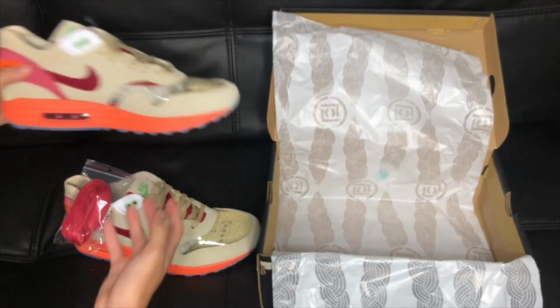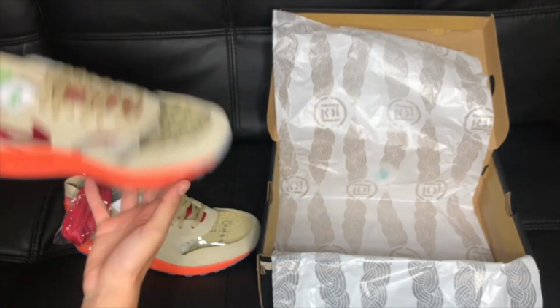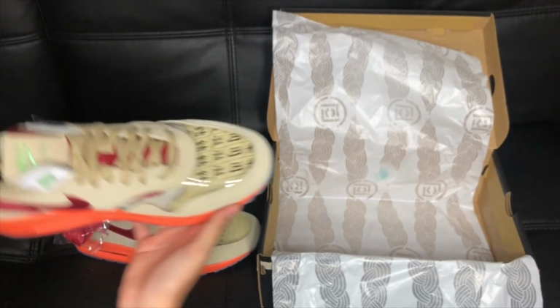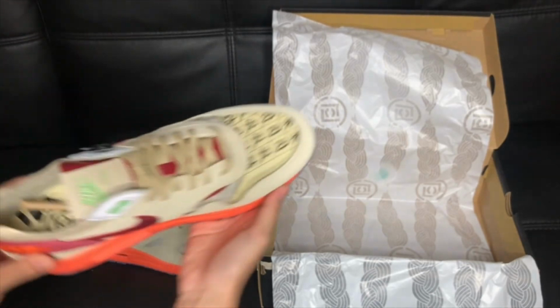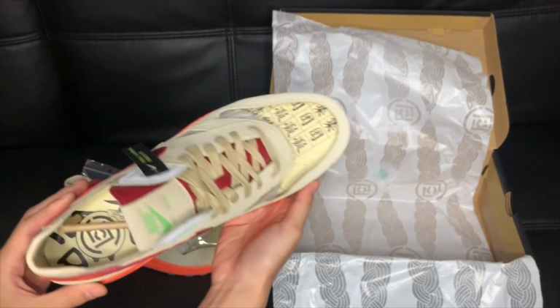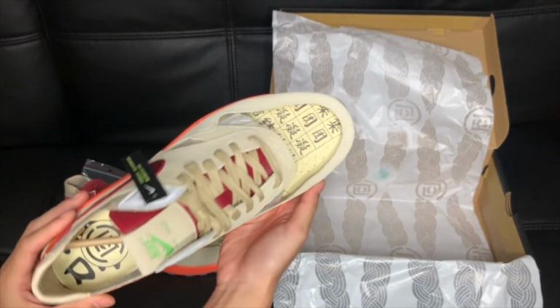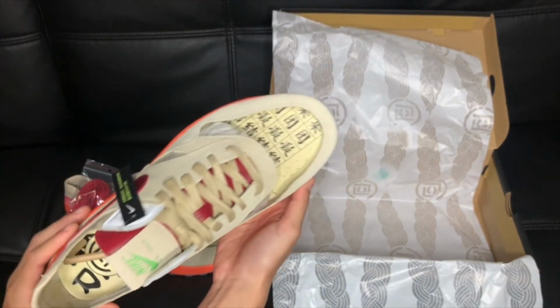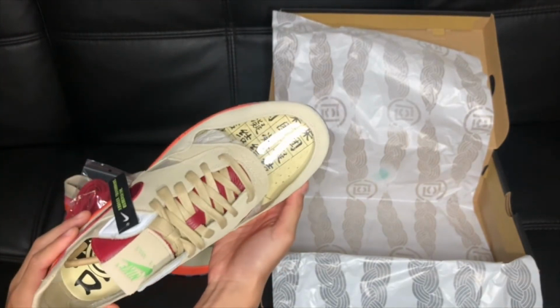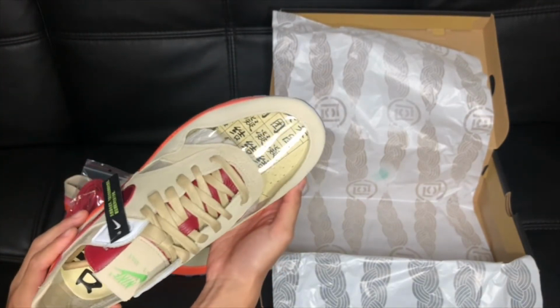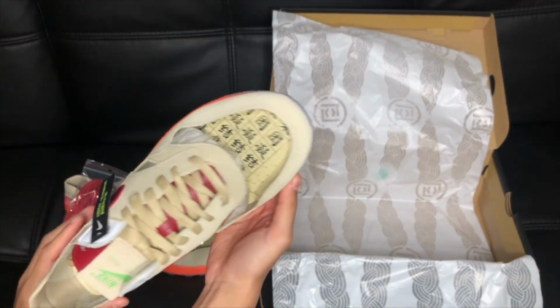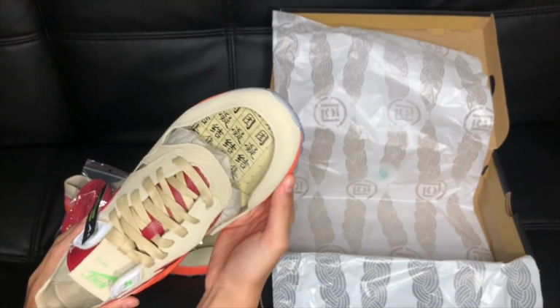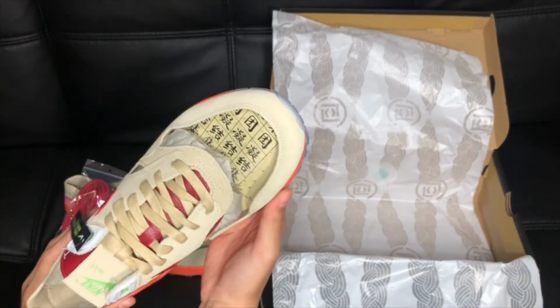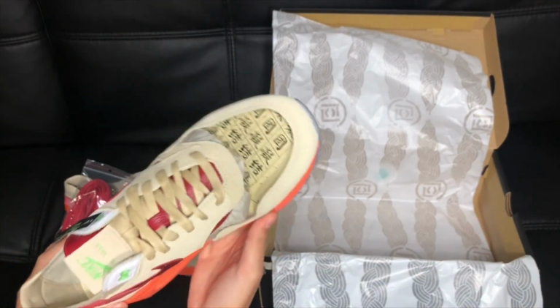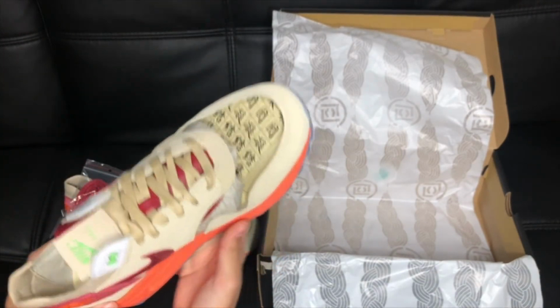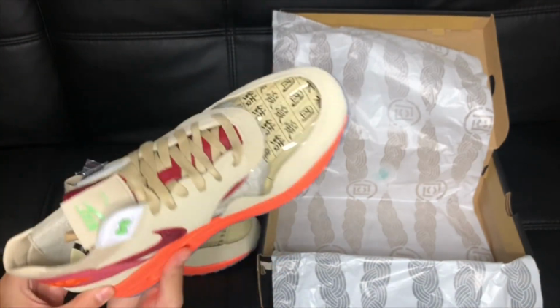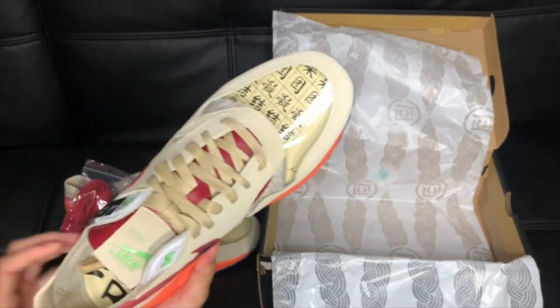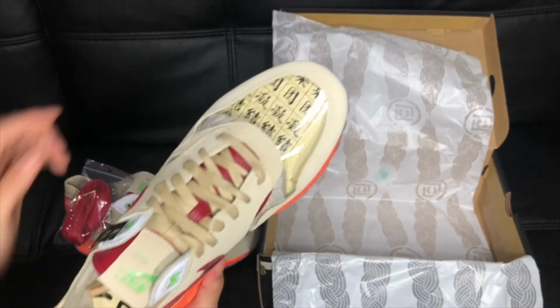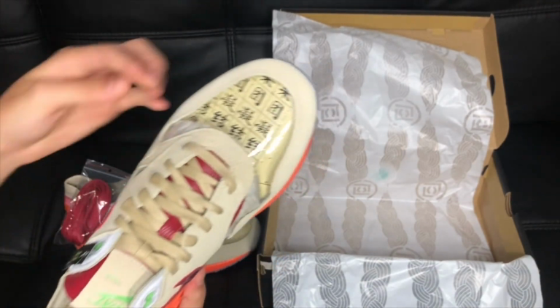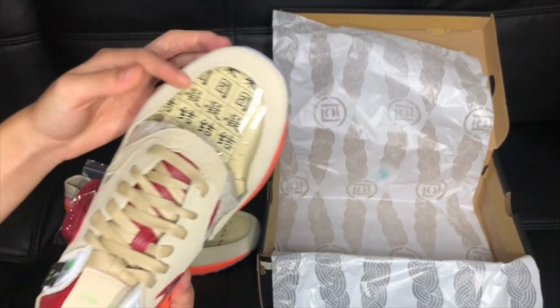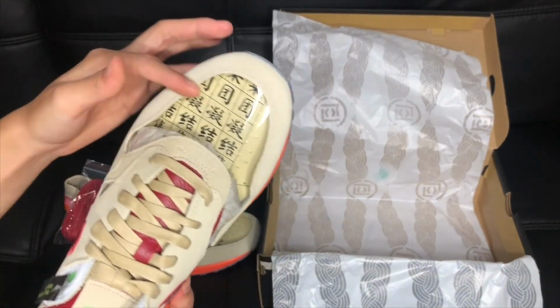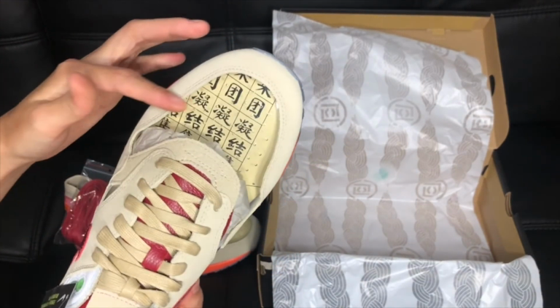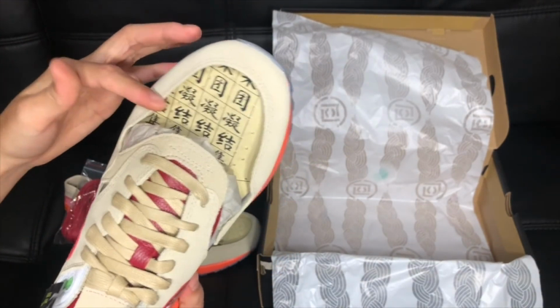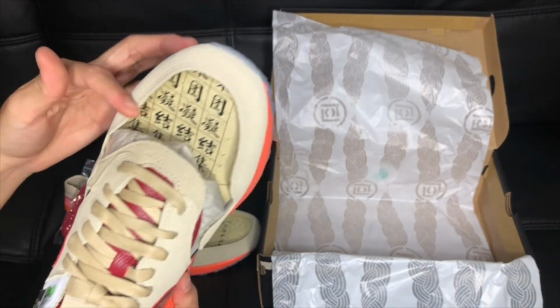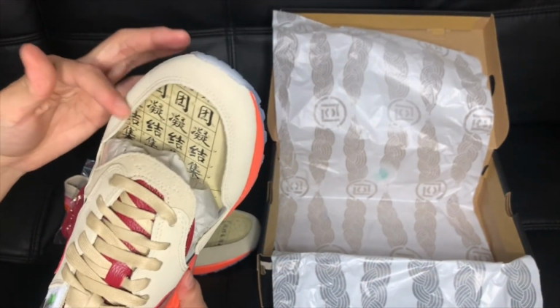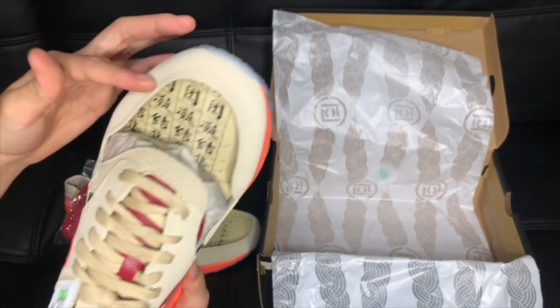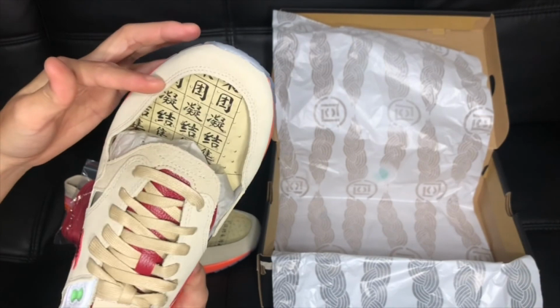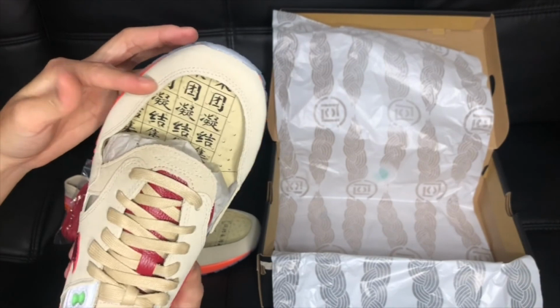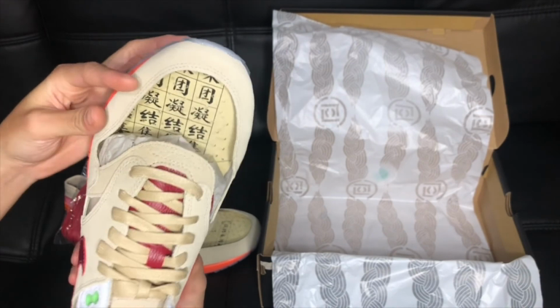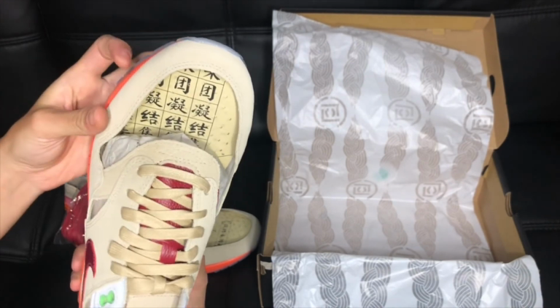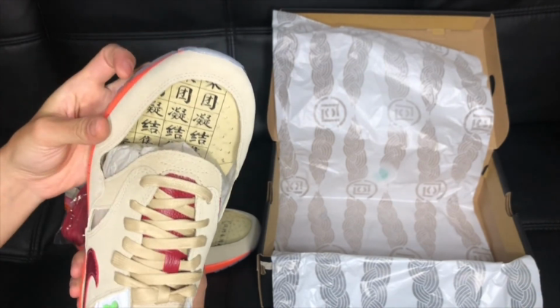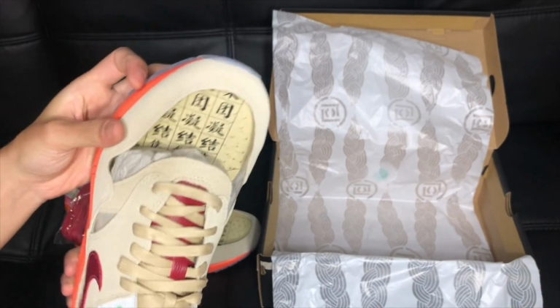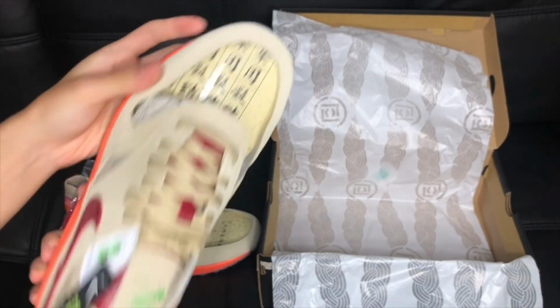This is the left shoe. The insole print is different, but it's still Chinese characters.